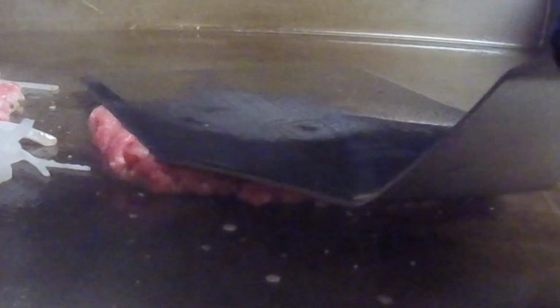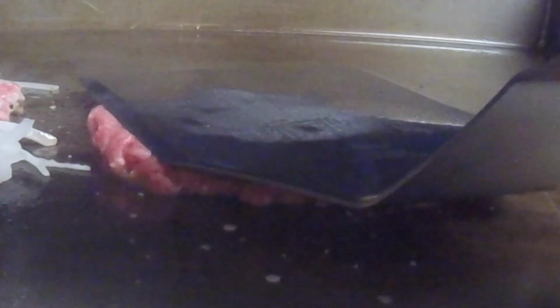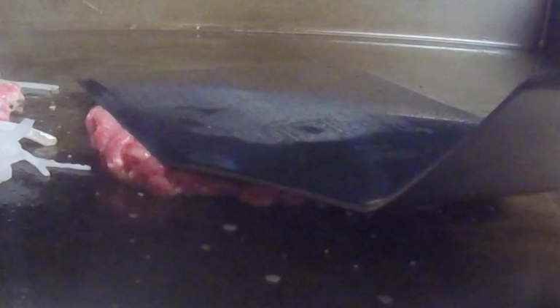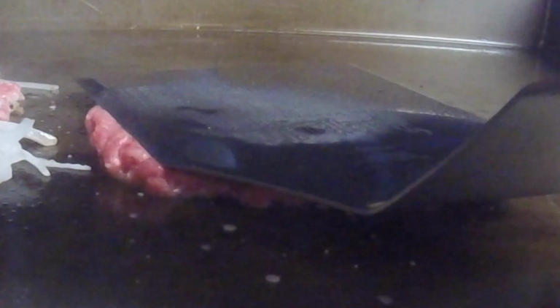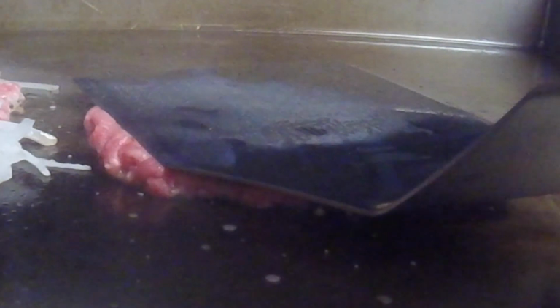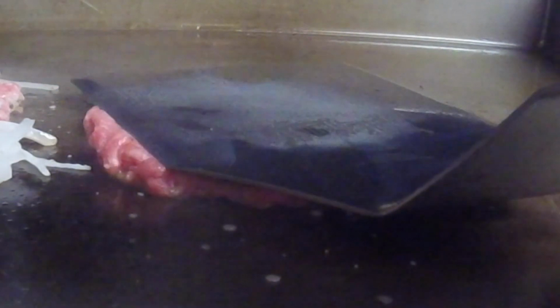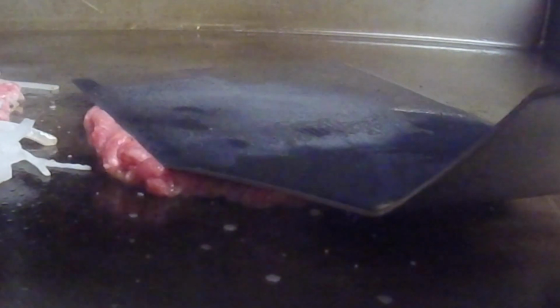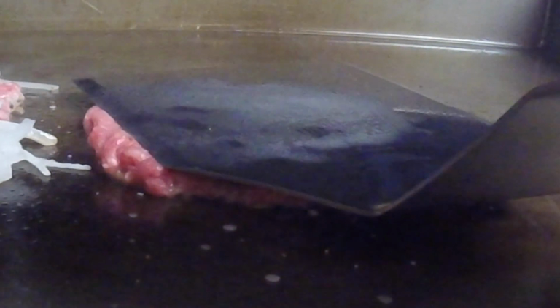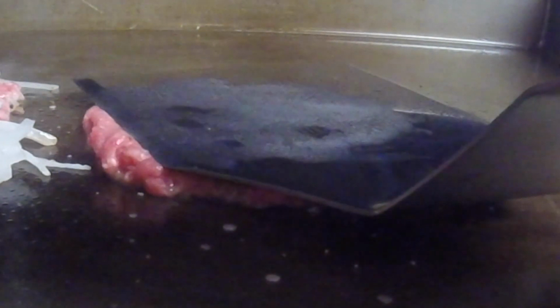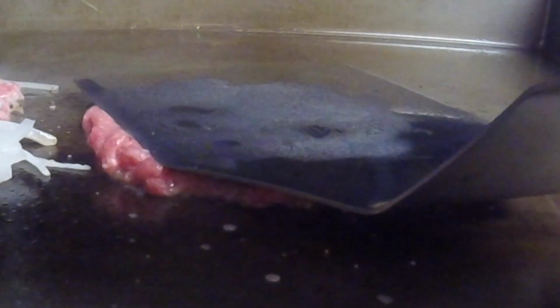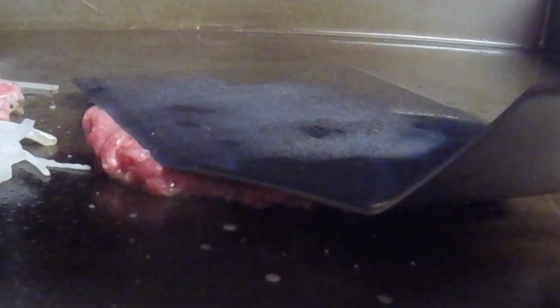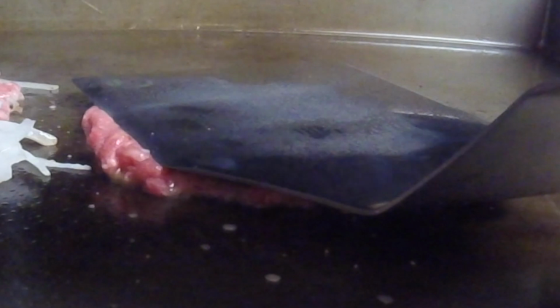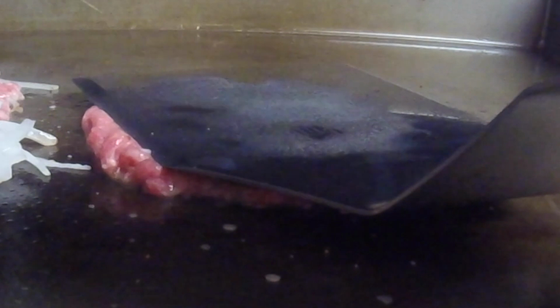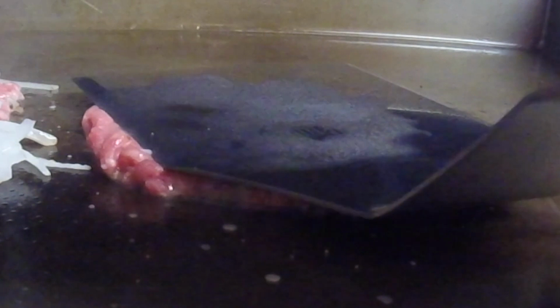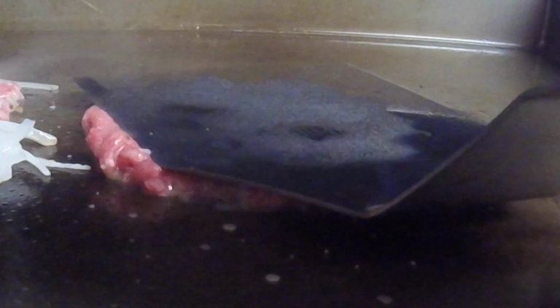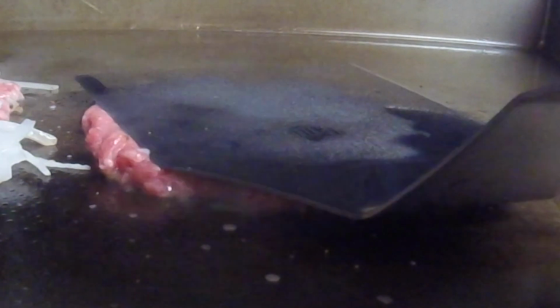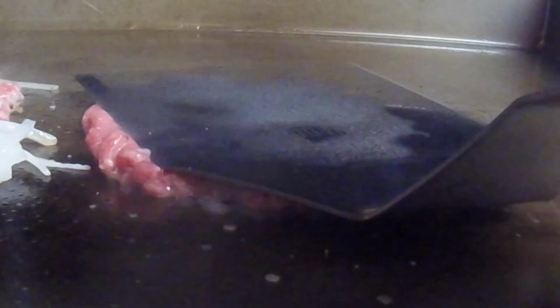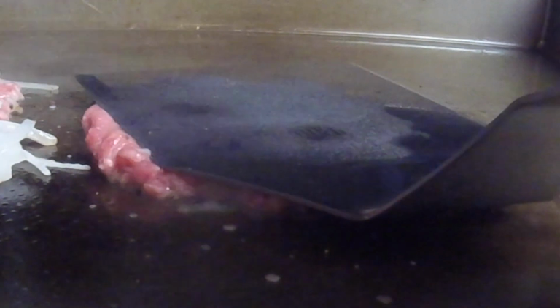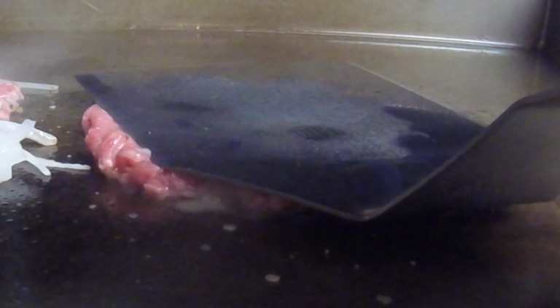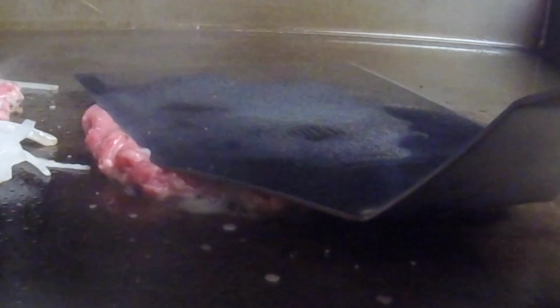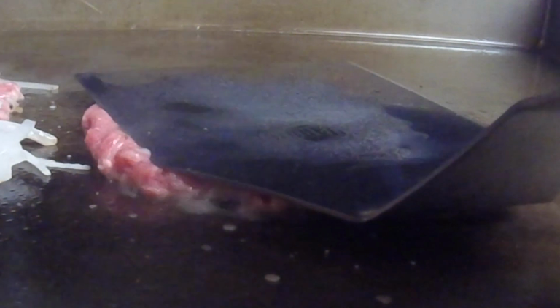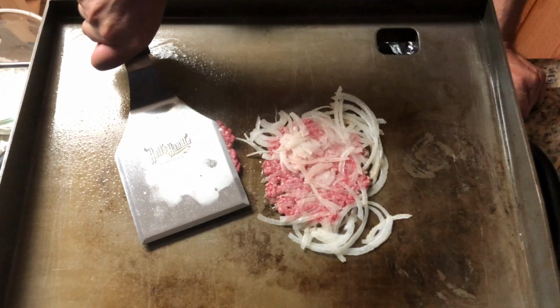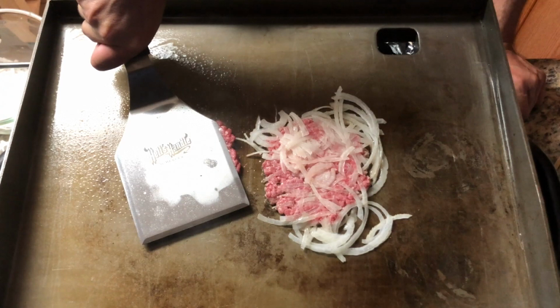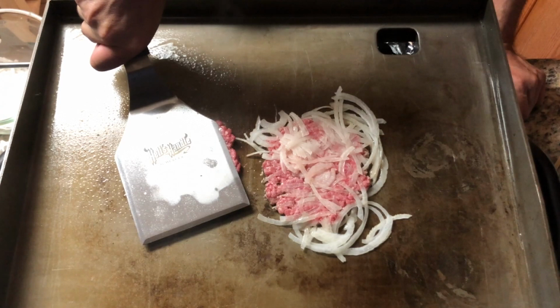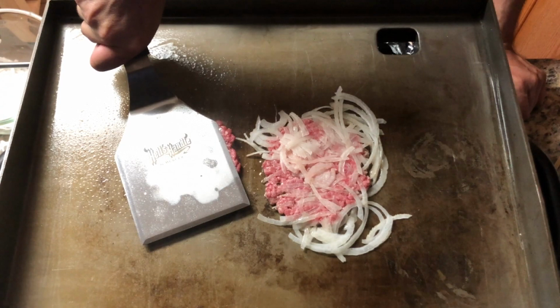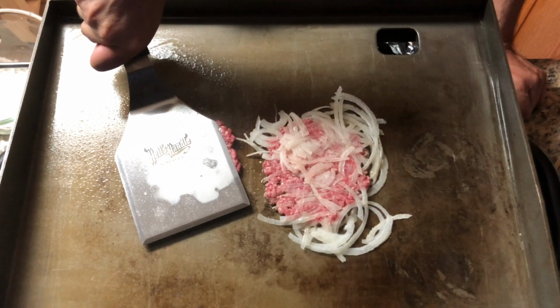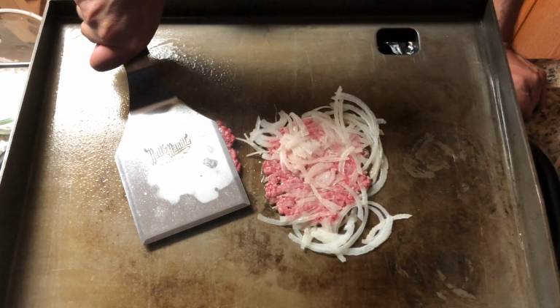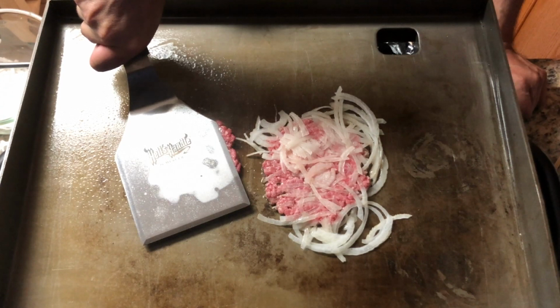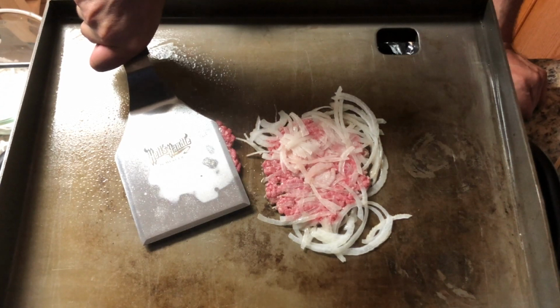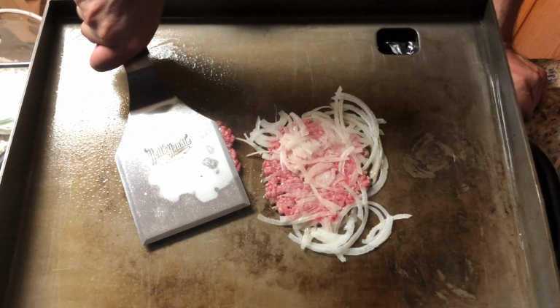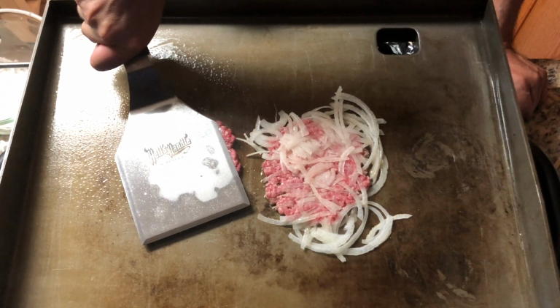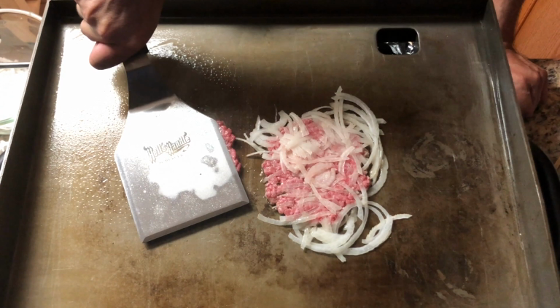Alright, smash number 2. 1, 2, 3, 4, 5, 6, 7, 8, 9, 10.